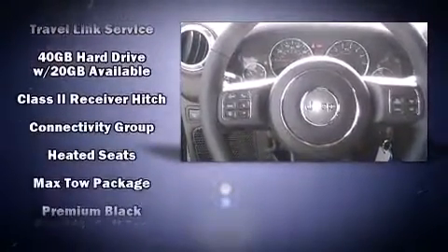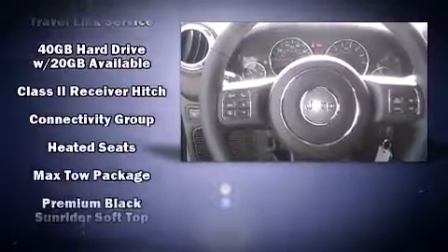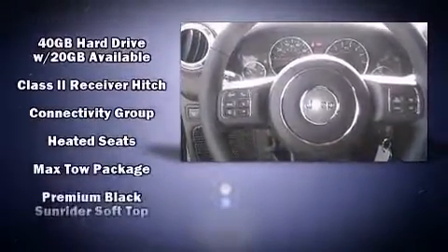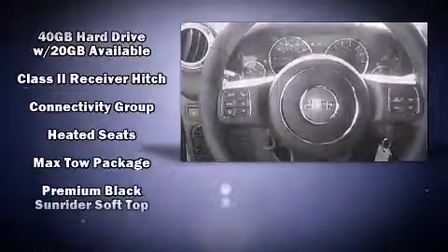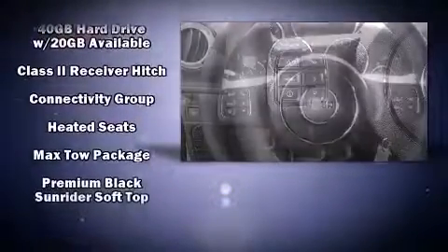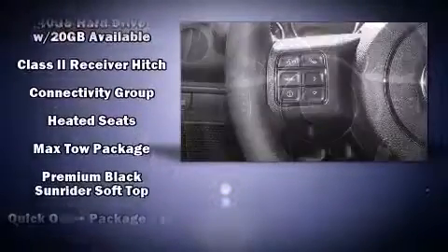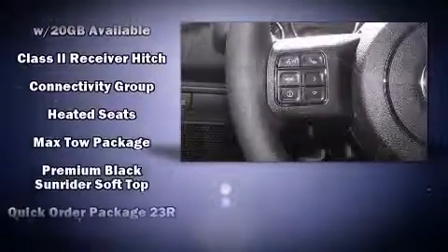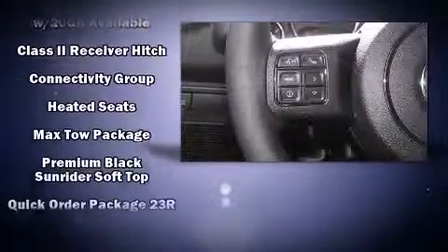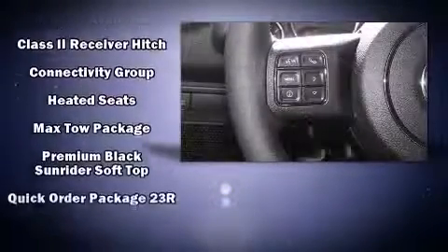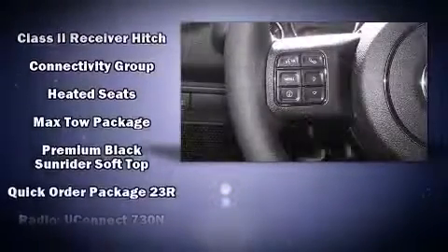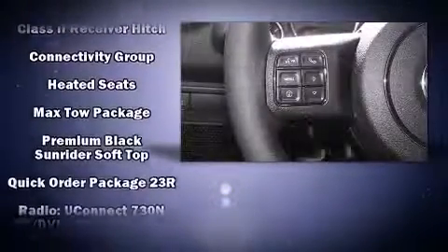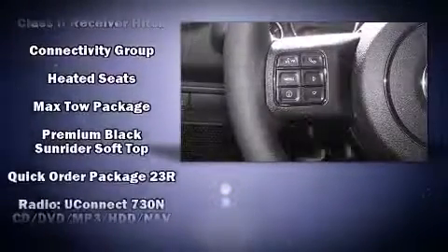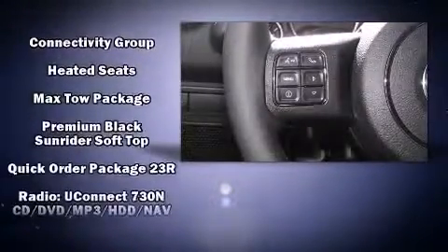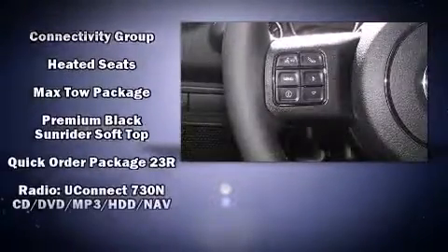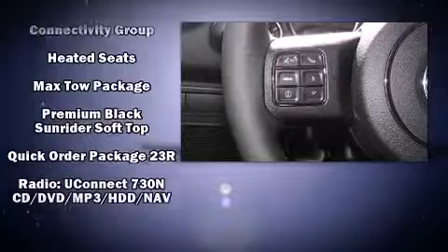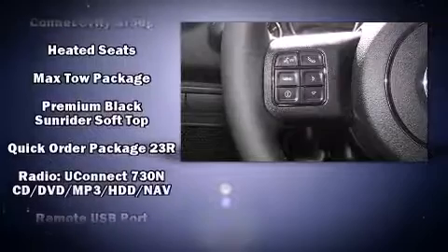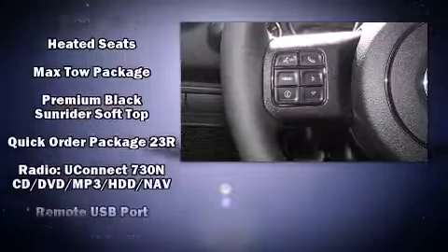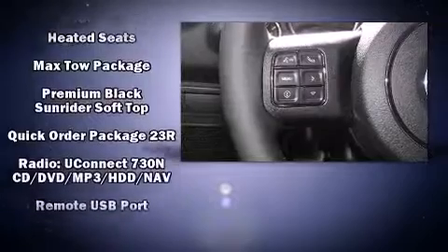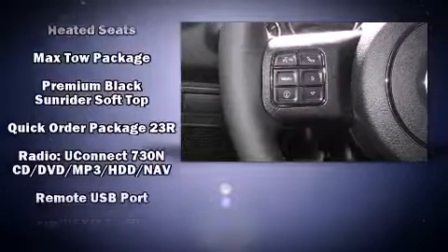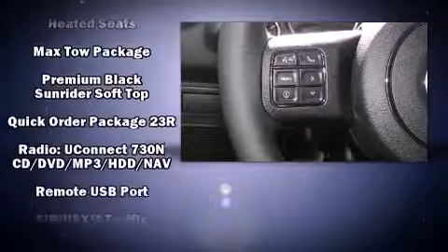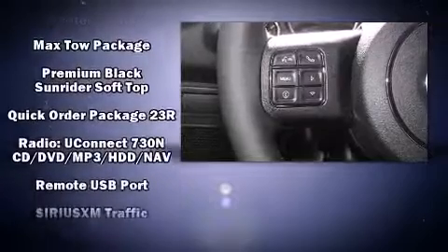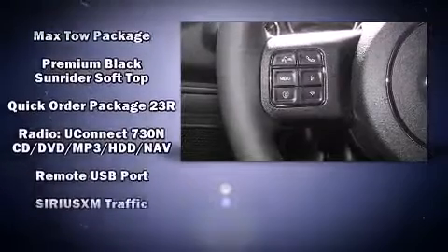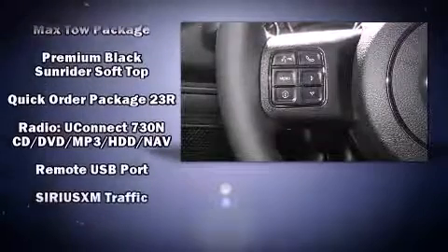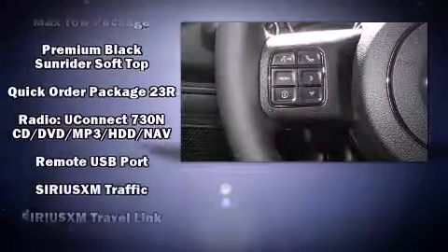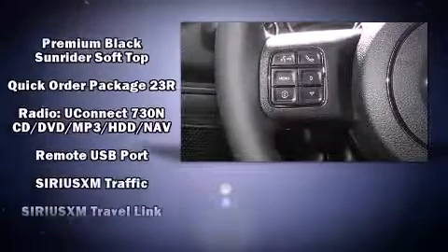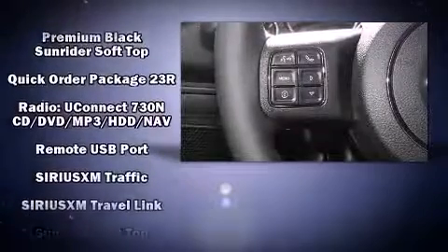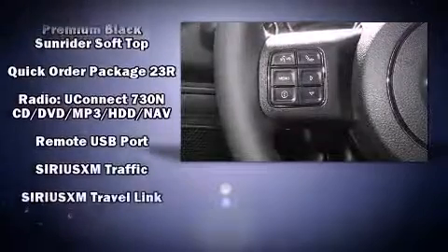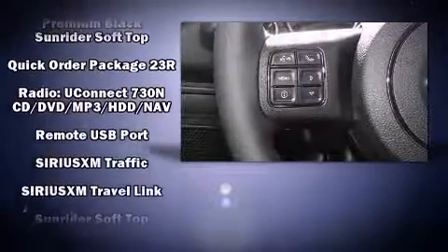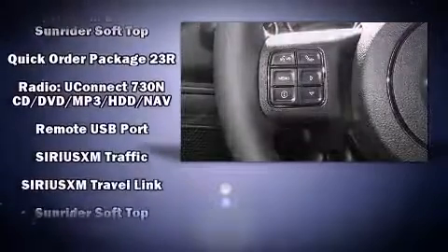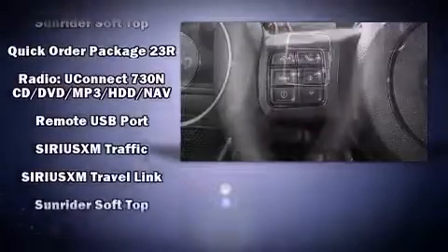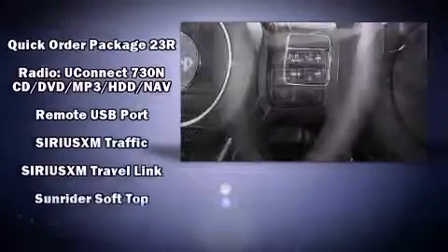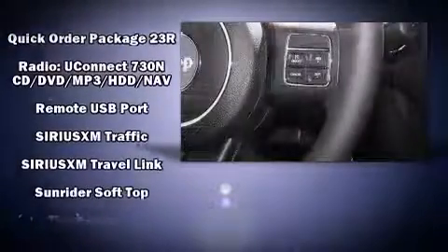Additional safety features include traction control, brake assist, ignition disabling, and four-wheel disc brakes with ABS.